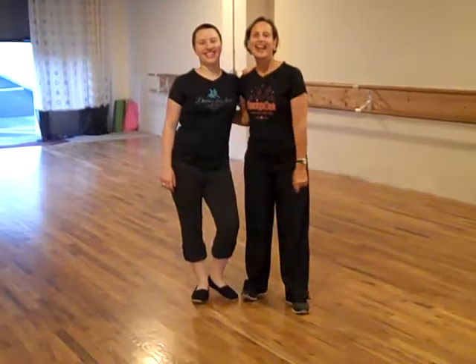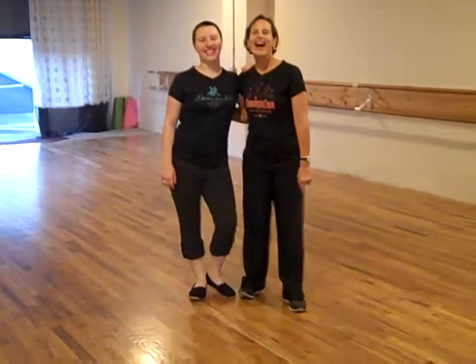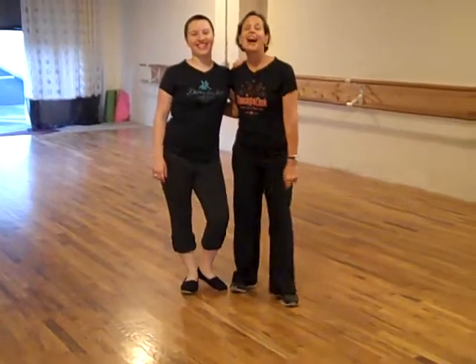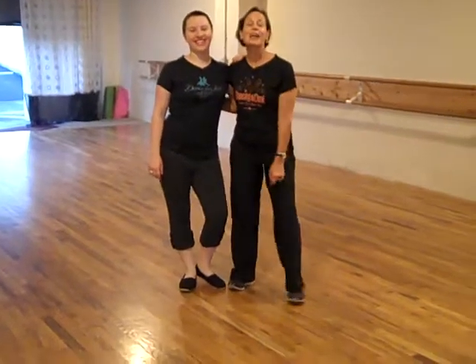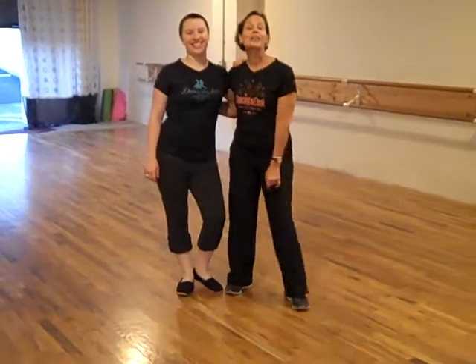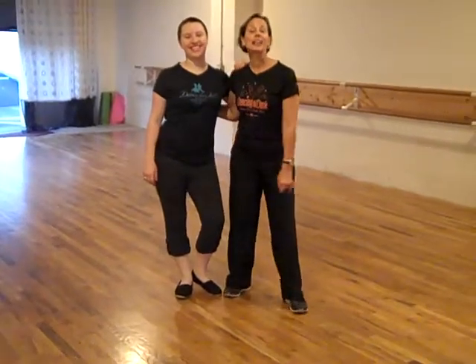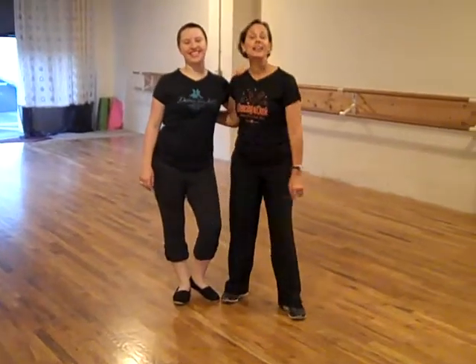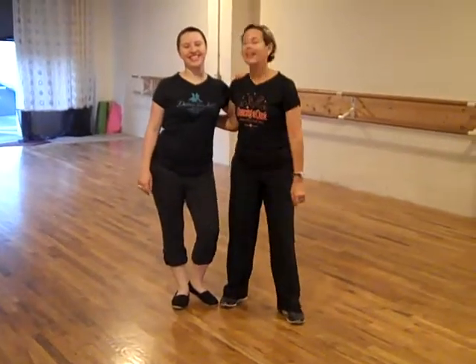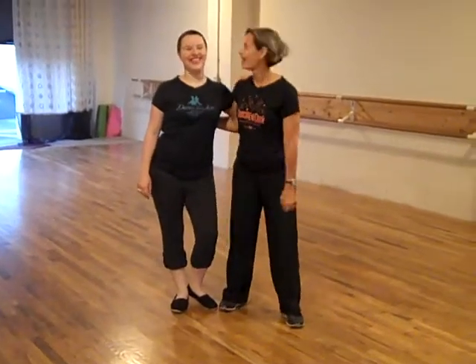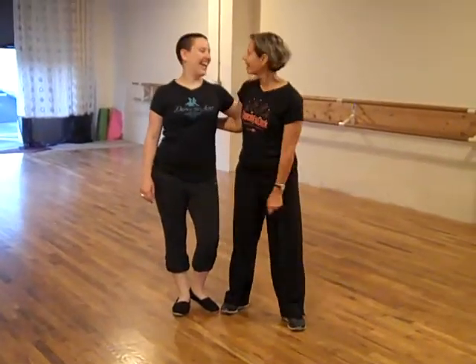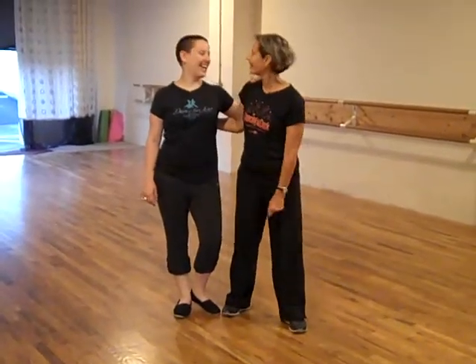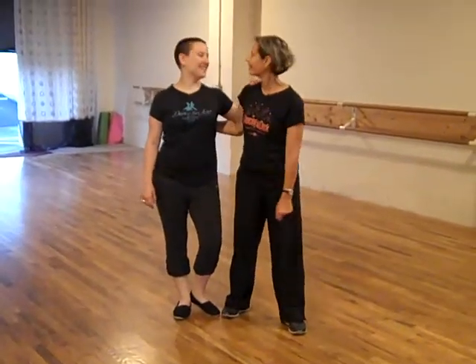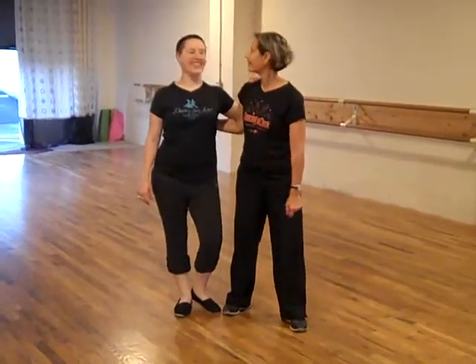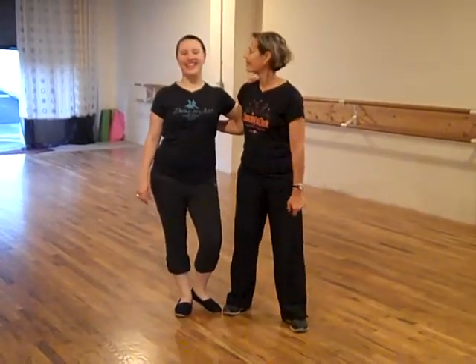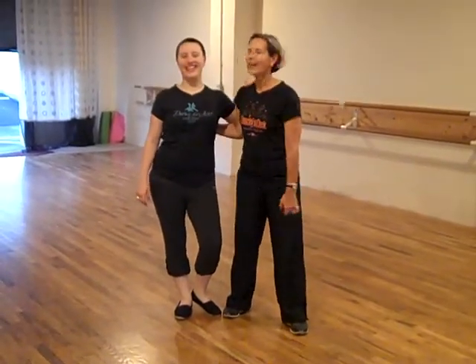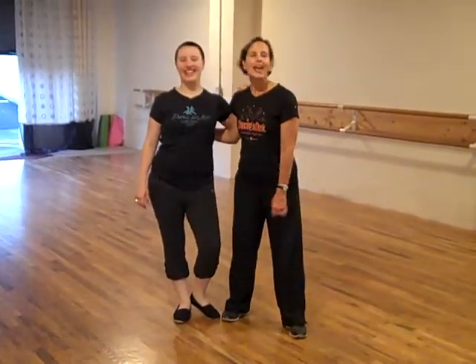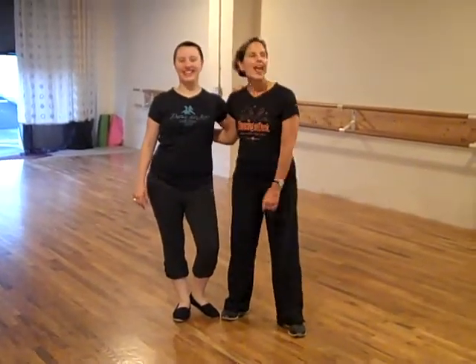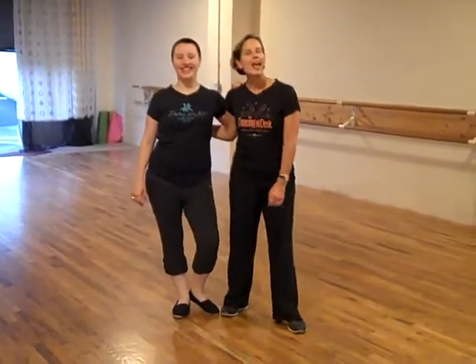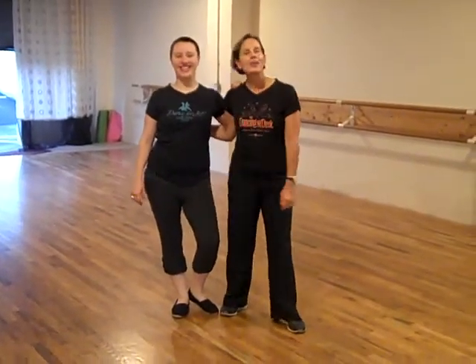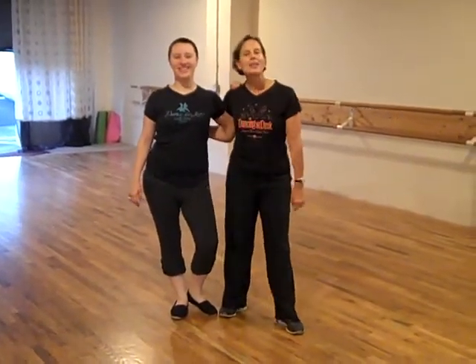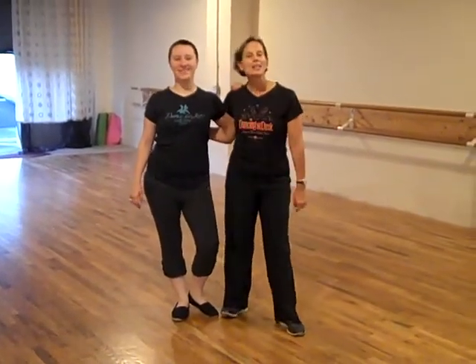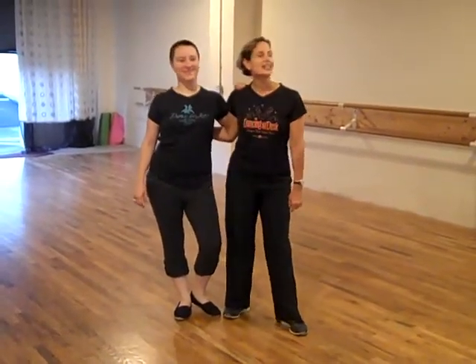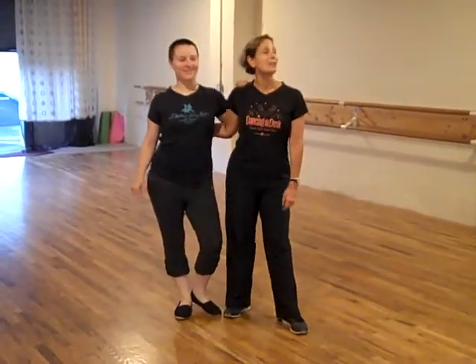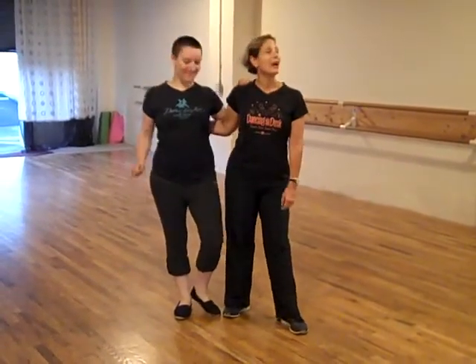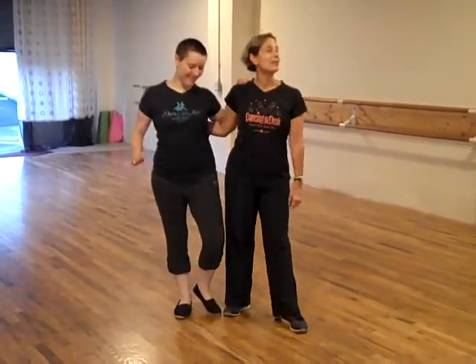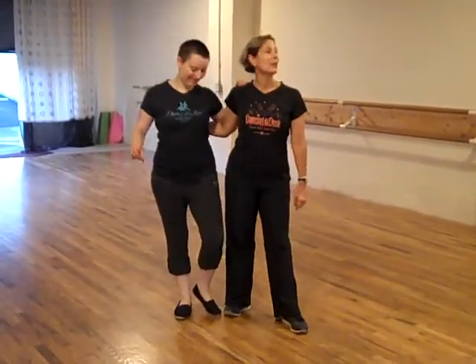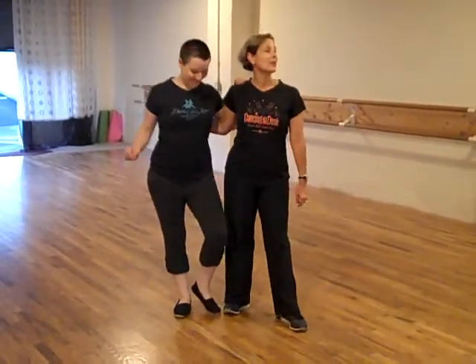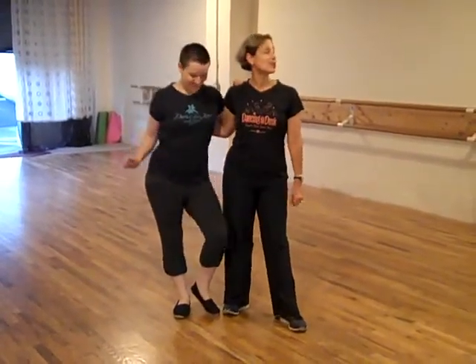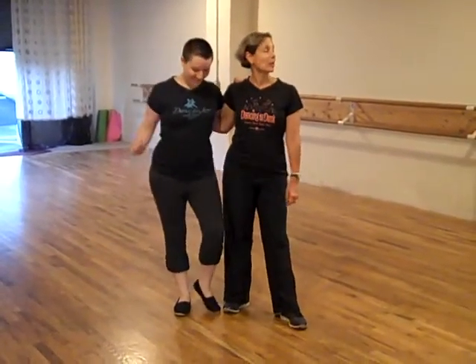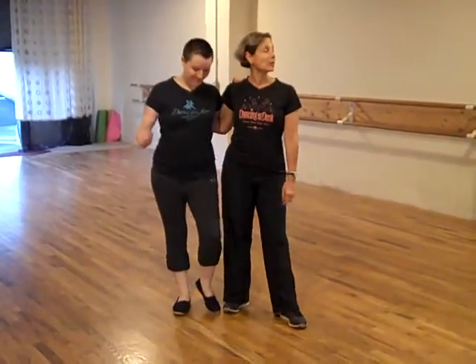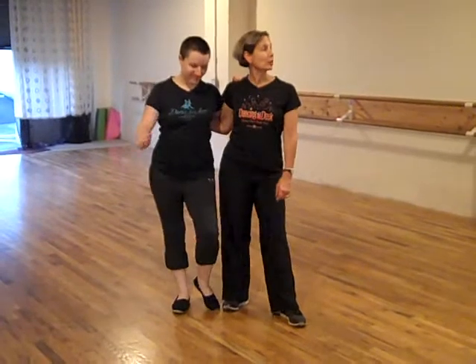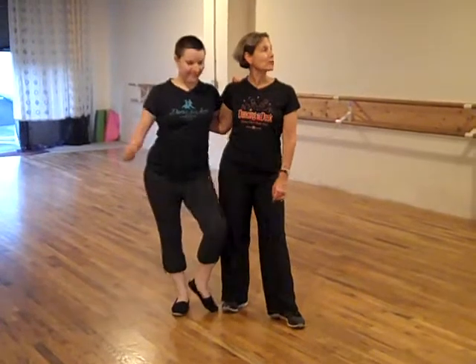Hi, I'm Lillian Carey. And I'm Claire Carey. And we did some of my favorite swing moves.